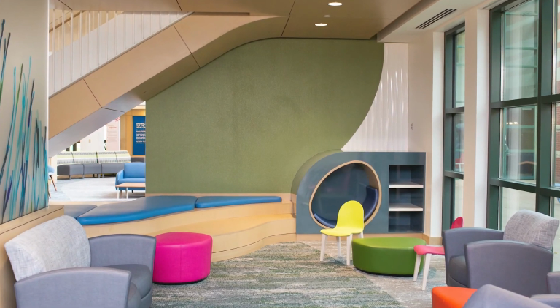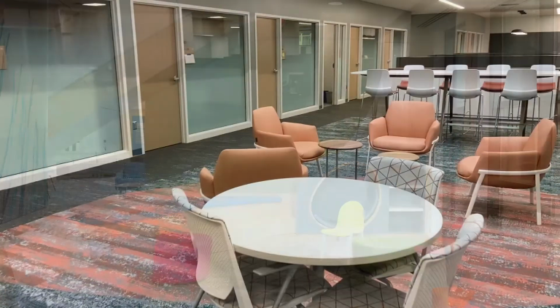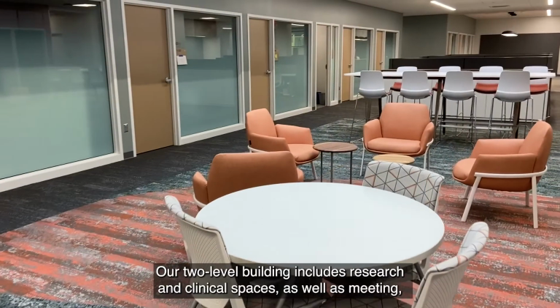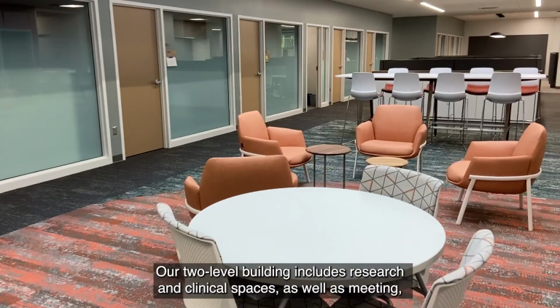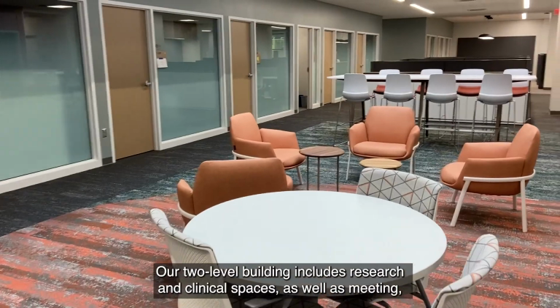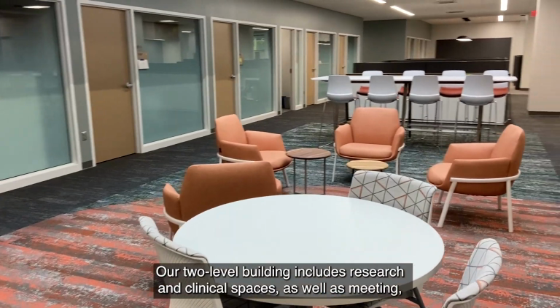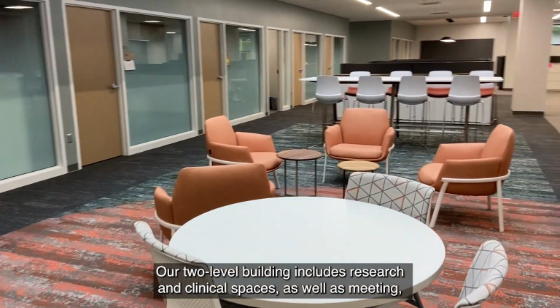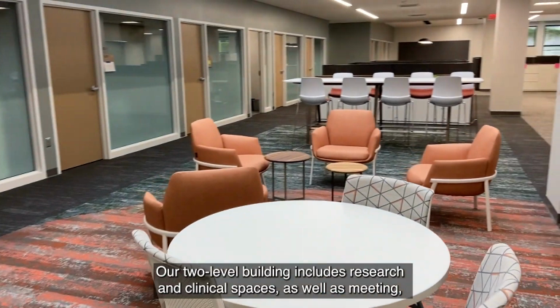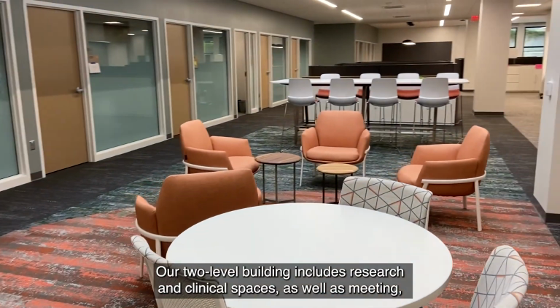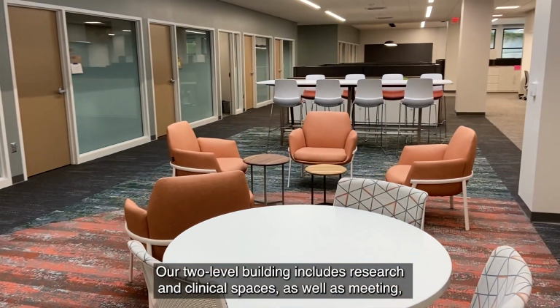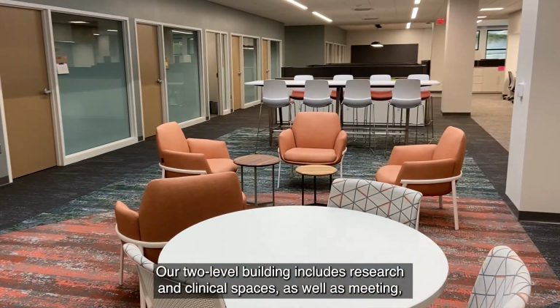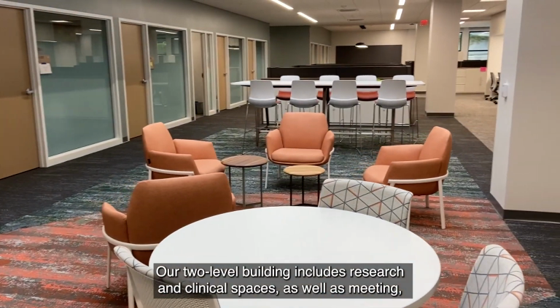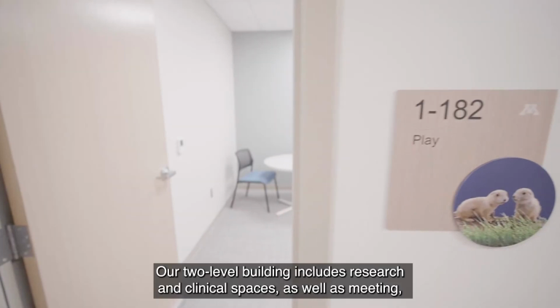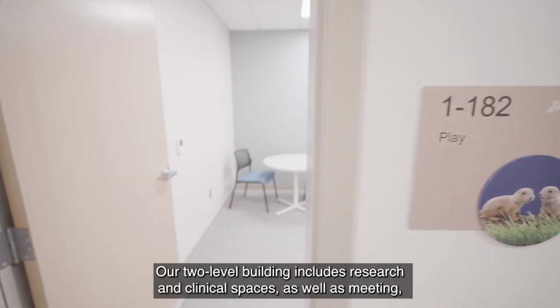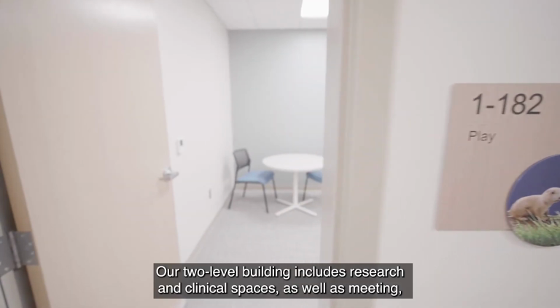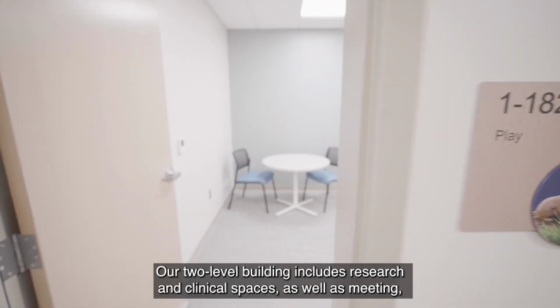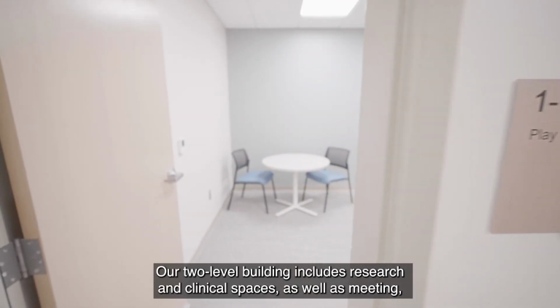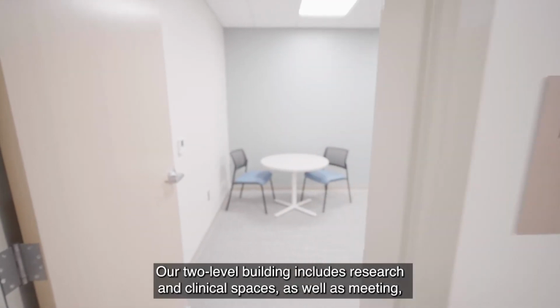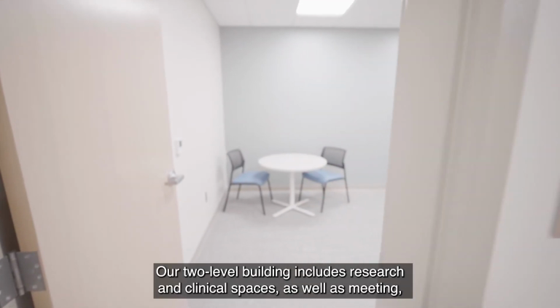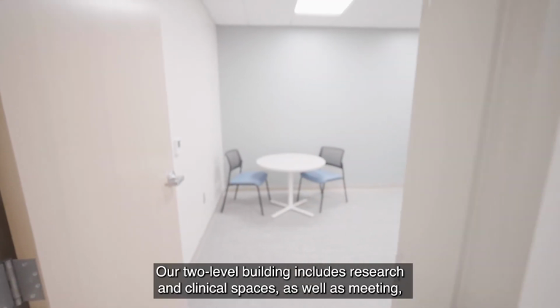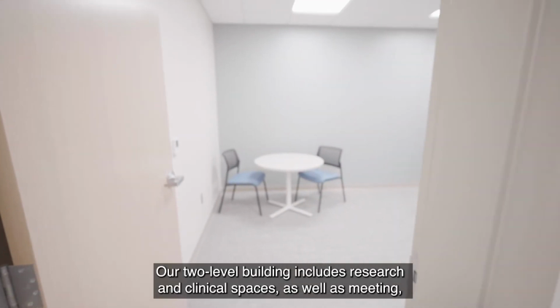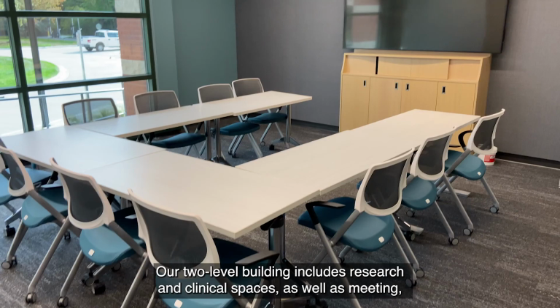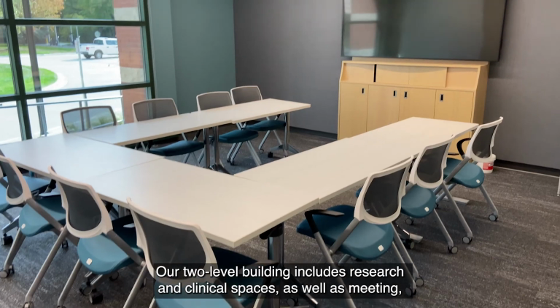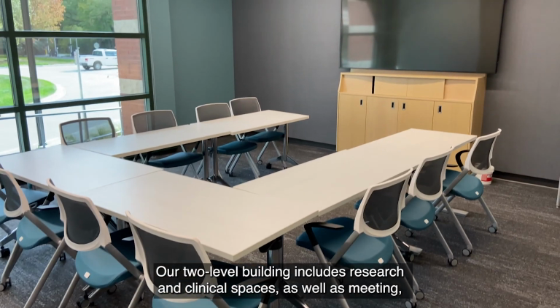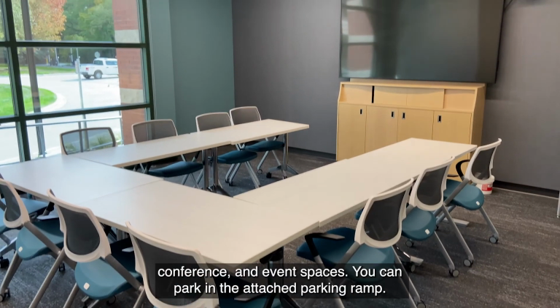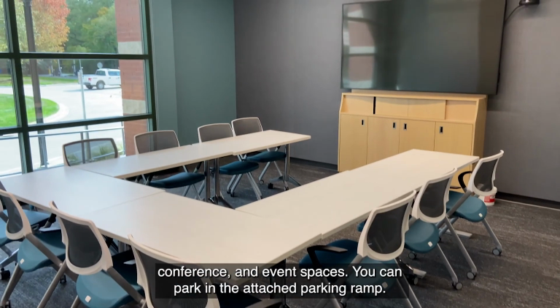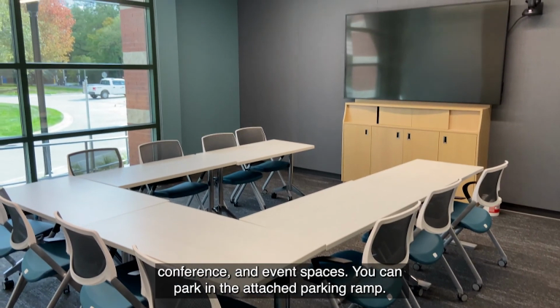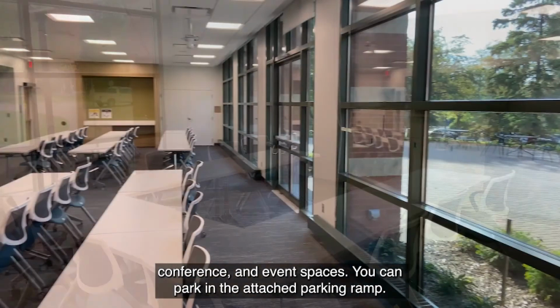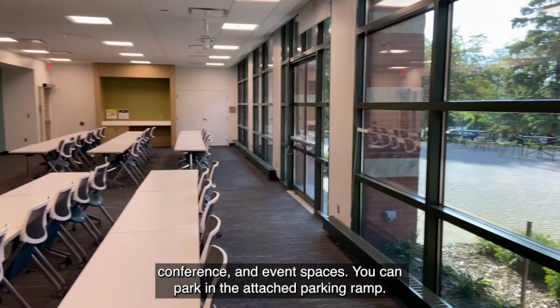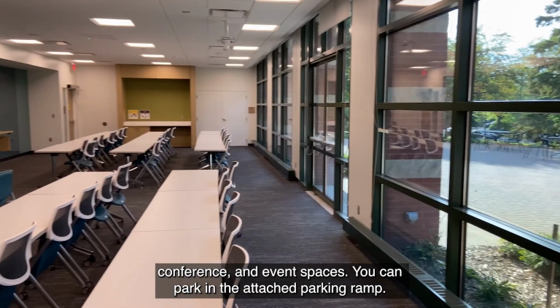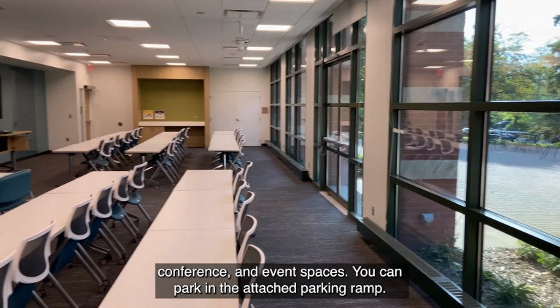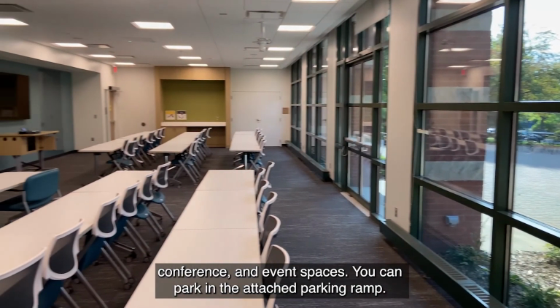Our two-level building includes research and clinical spaces, as well as meeting, conference, and event spaces.